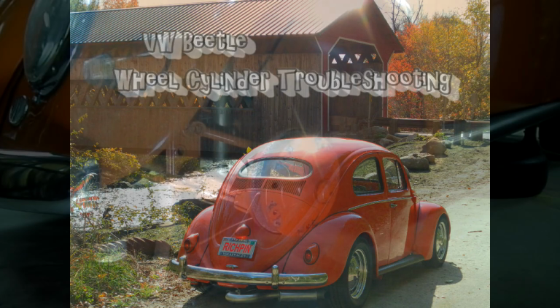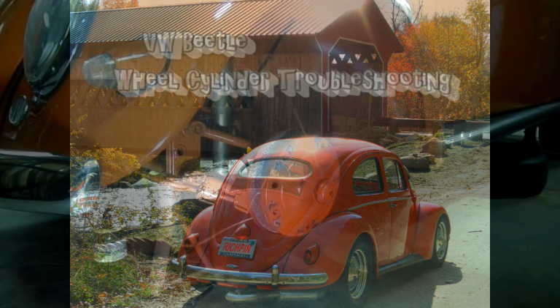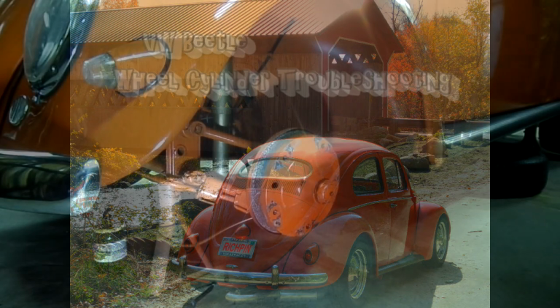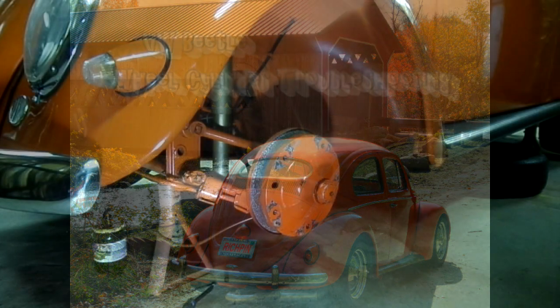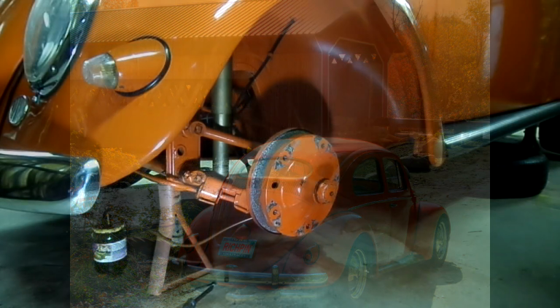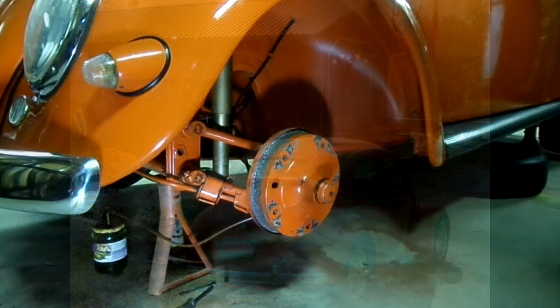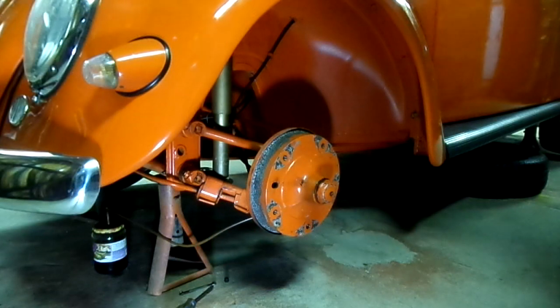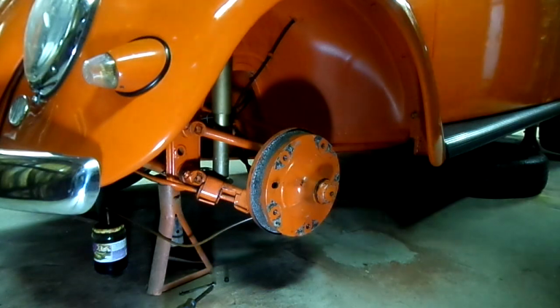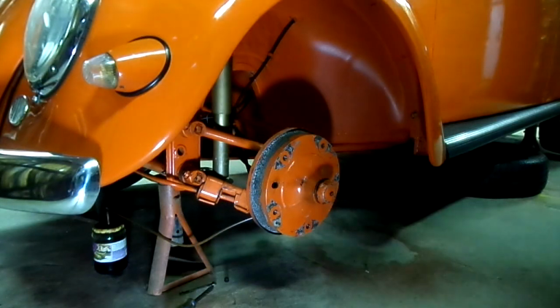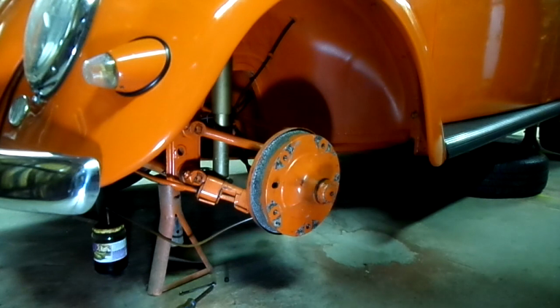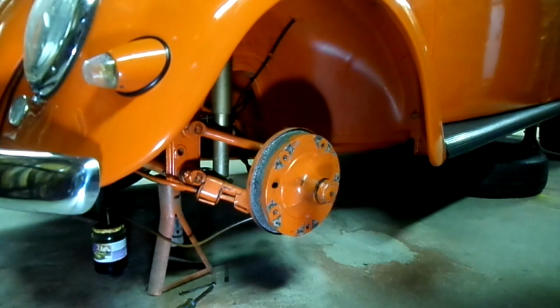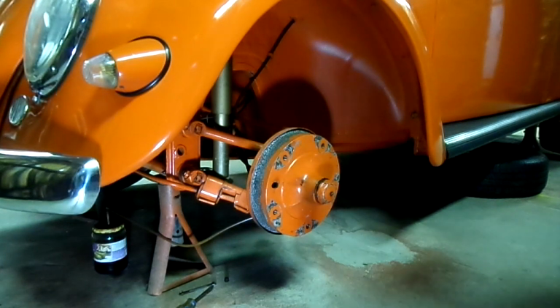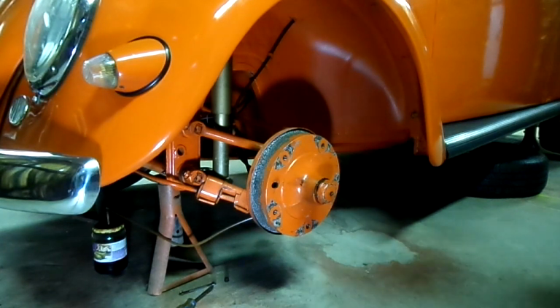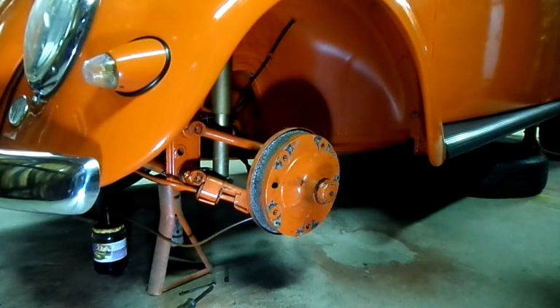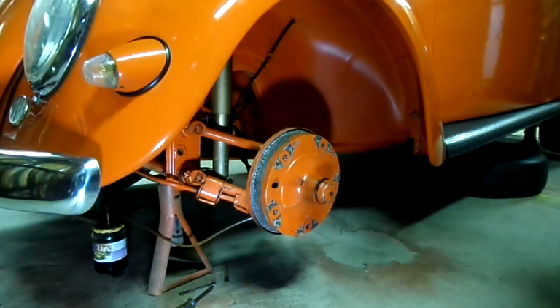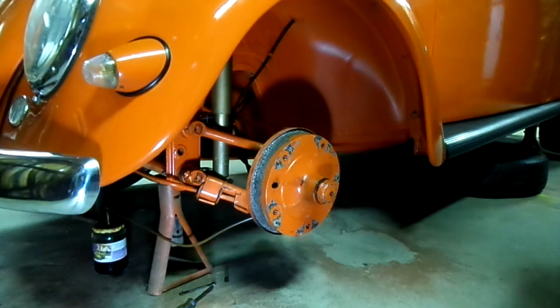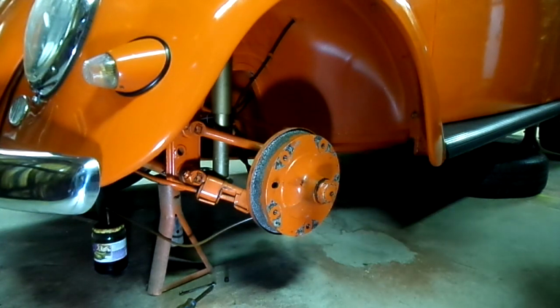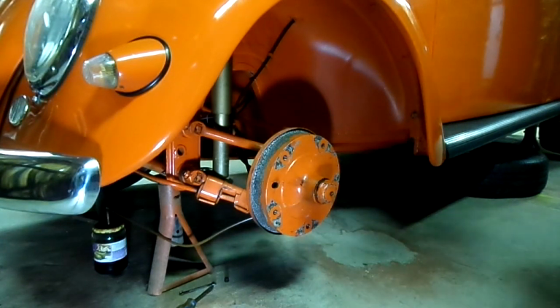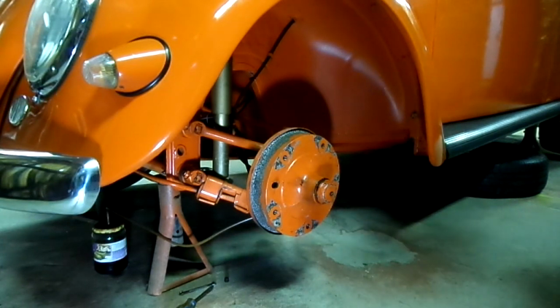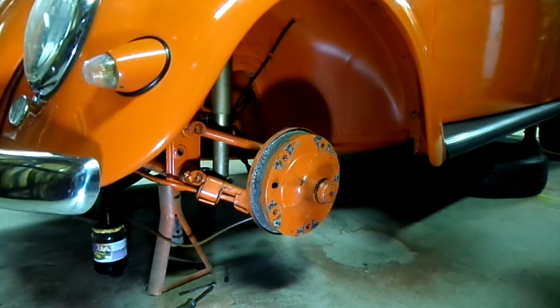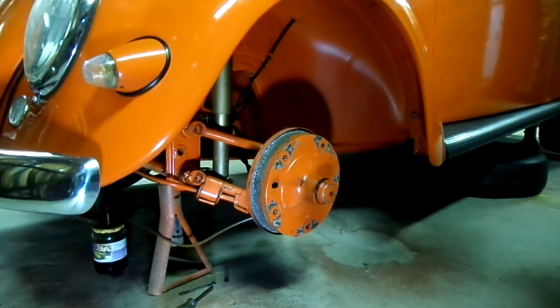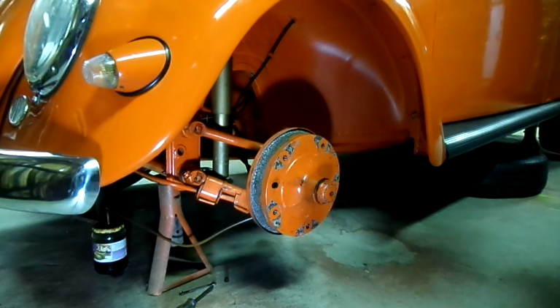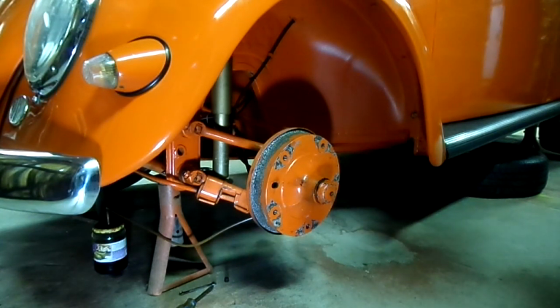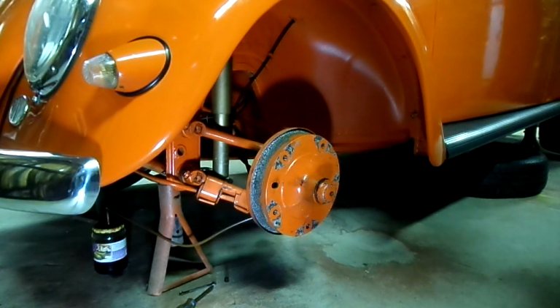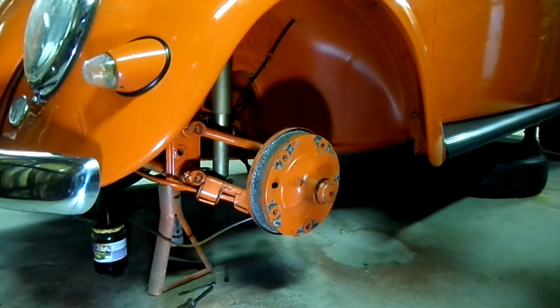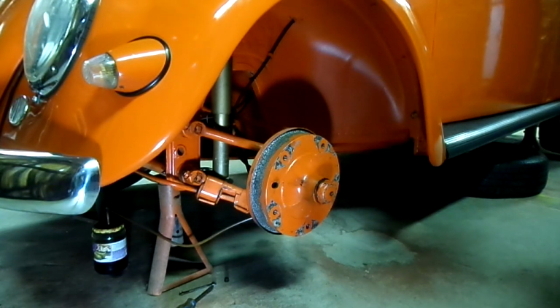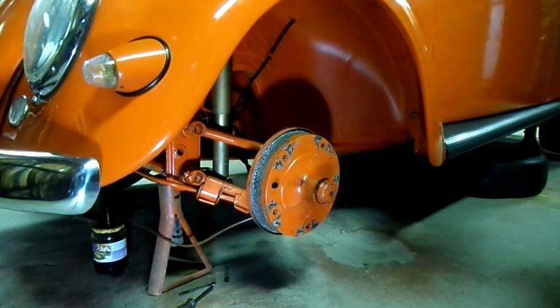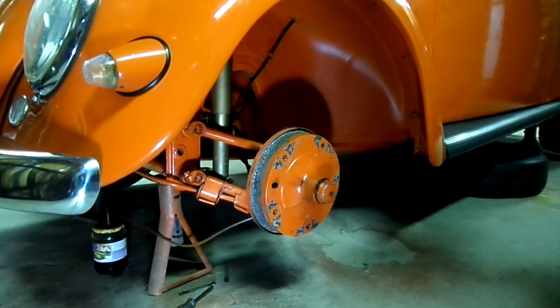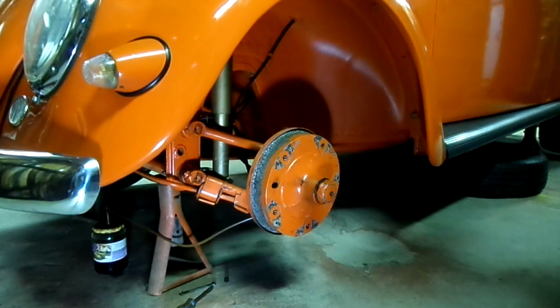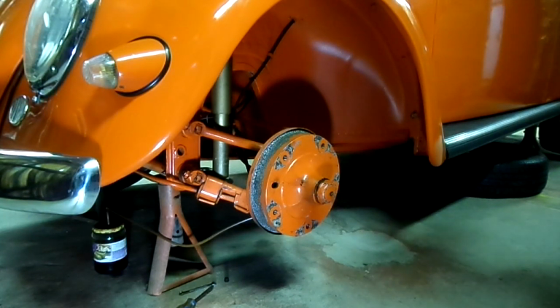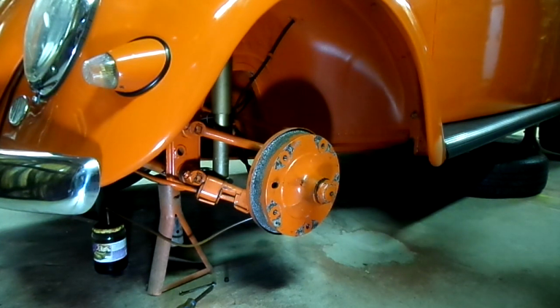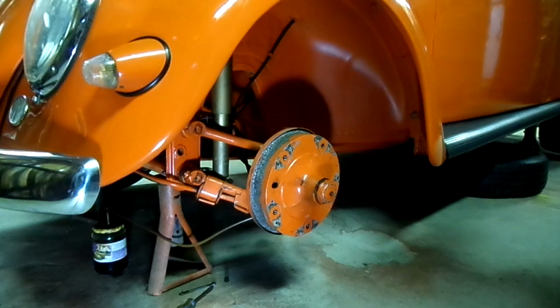This is a video by Richpin. Today we are working on a 1956 Volkswagen Beetle, and this is my car.